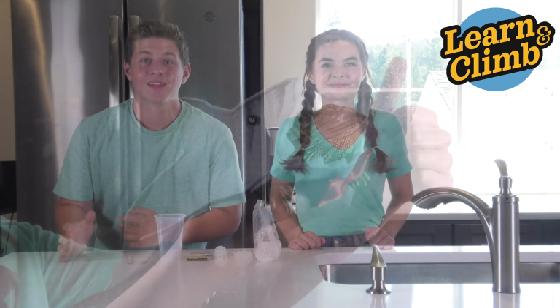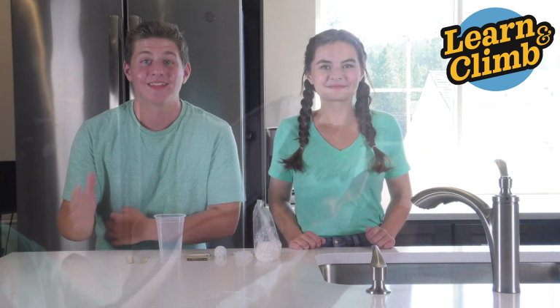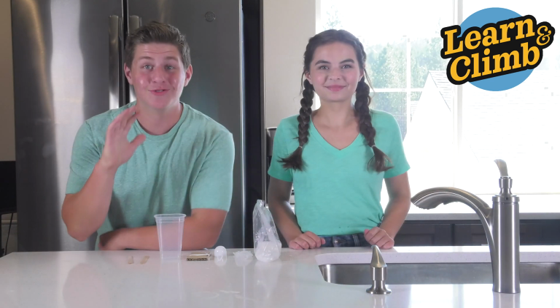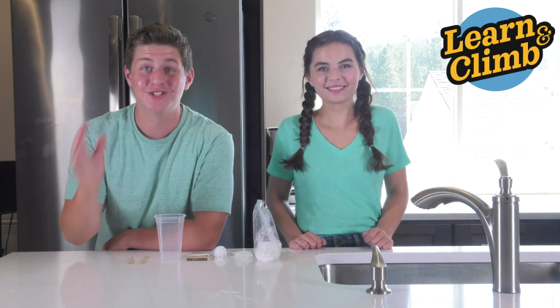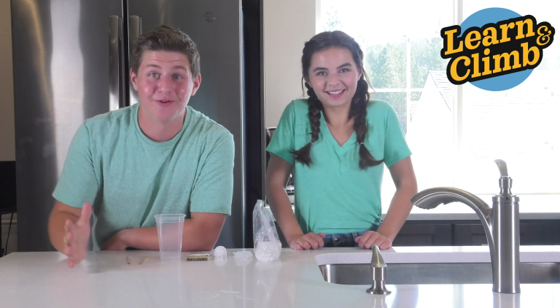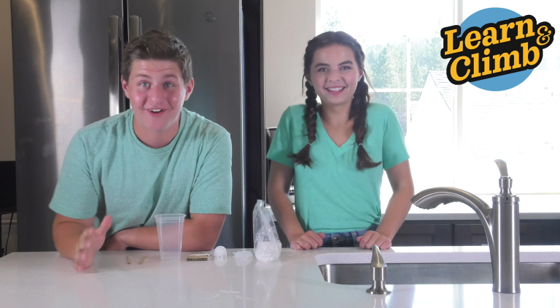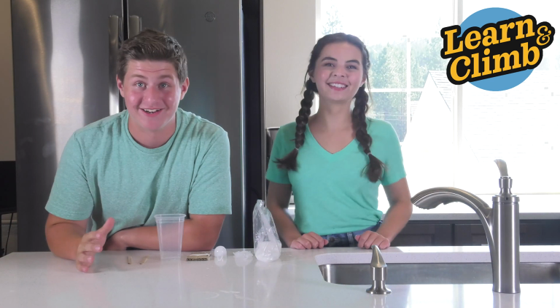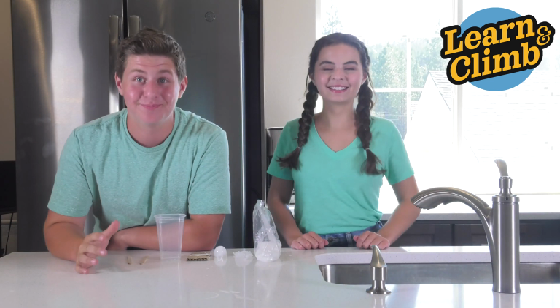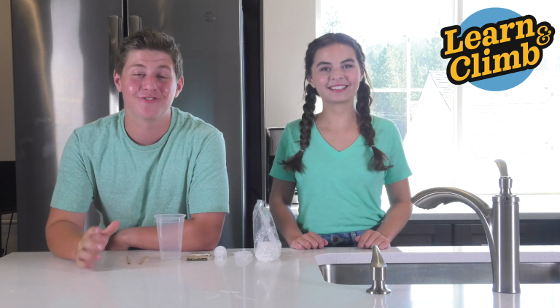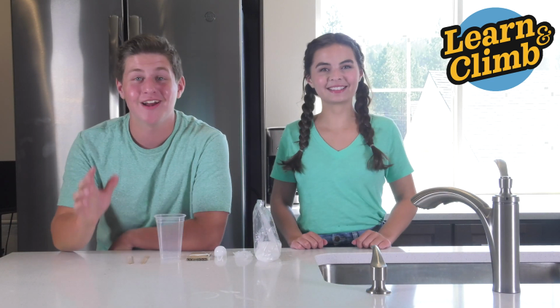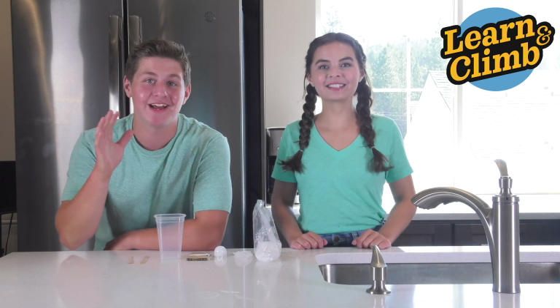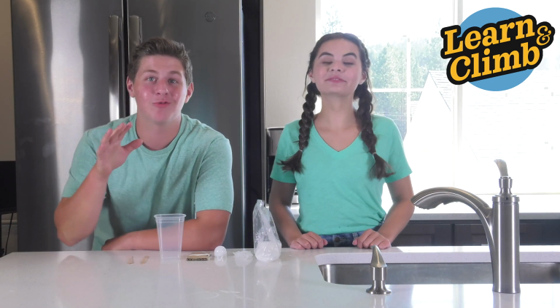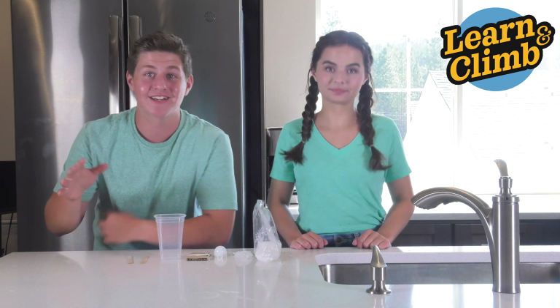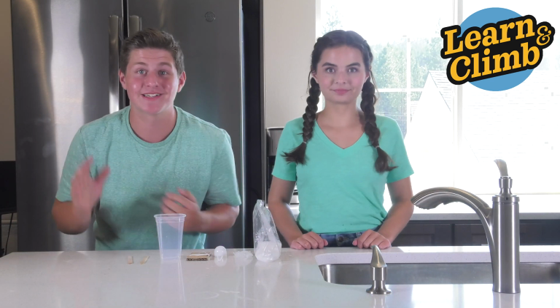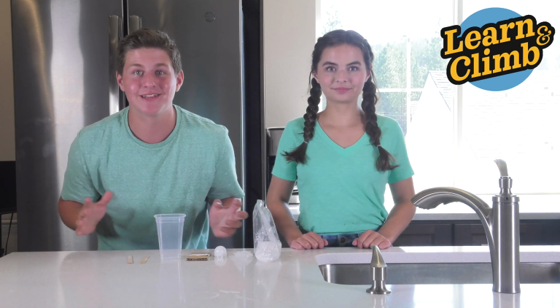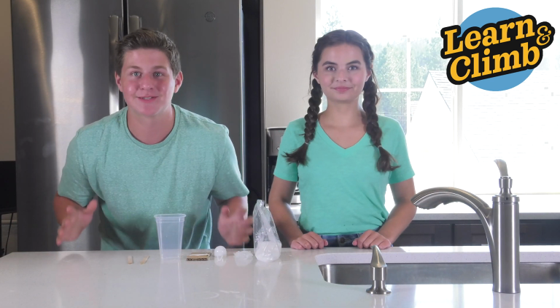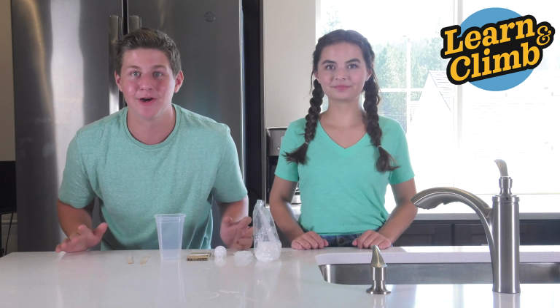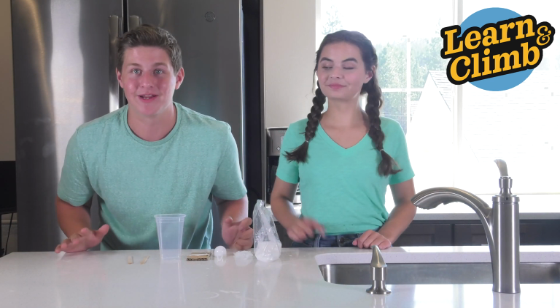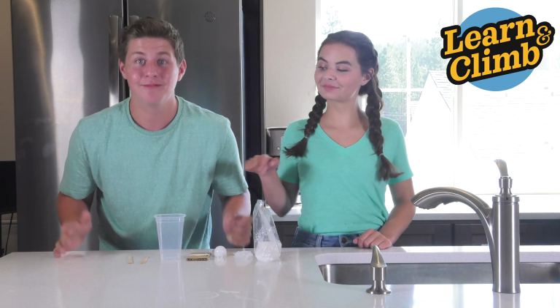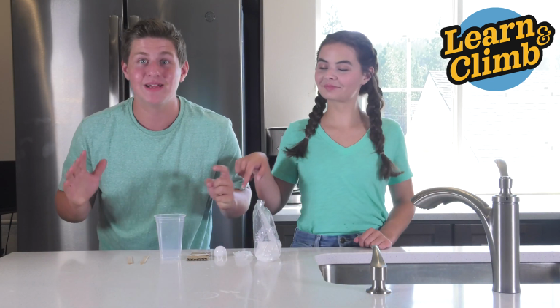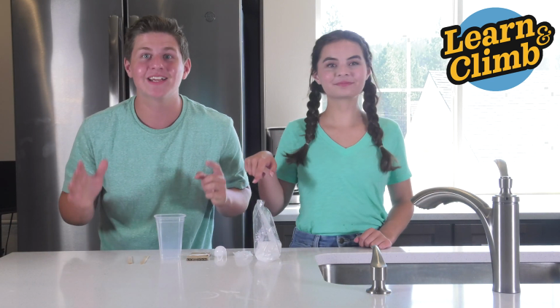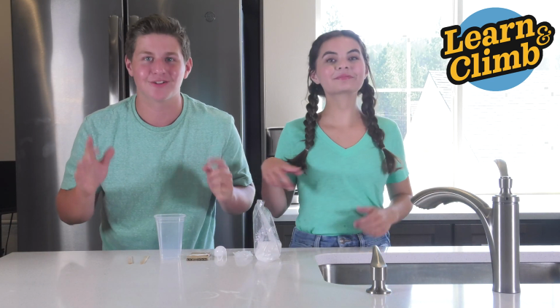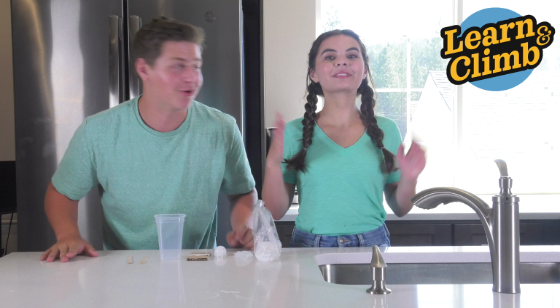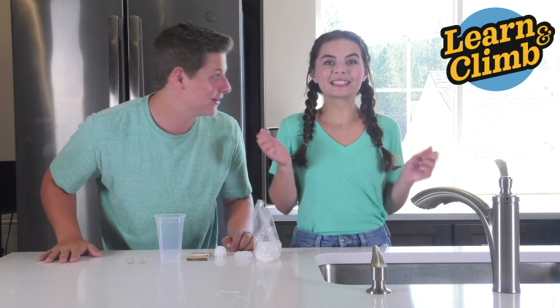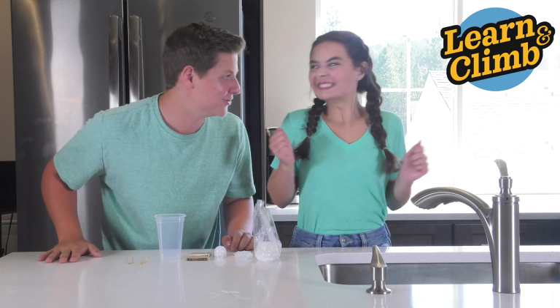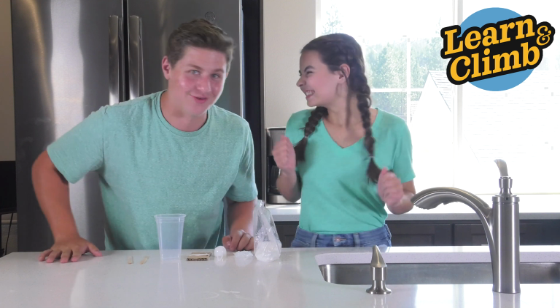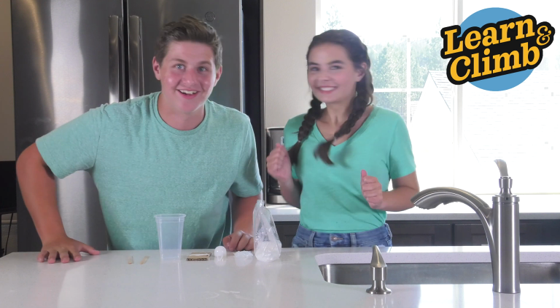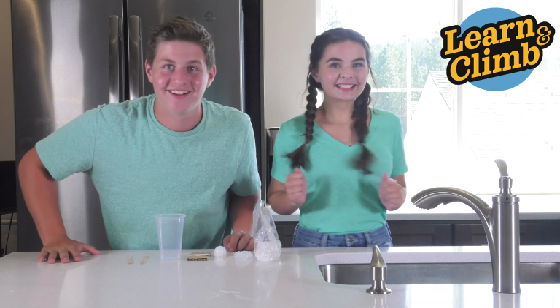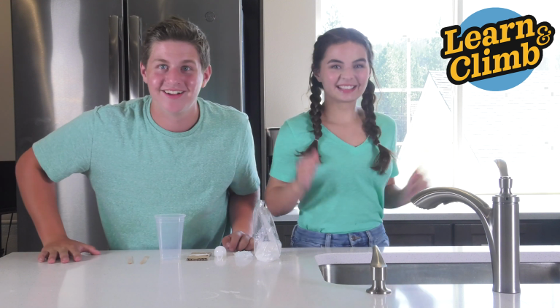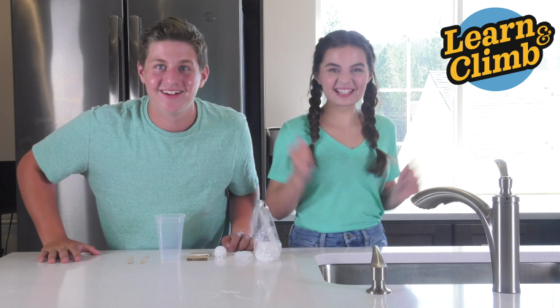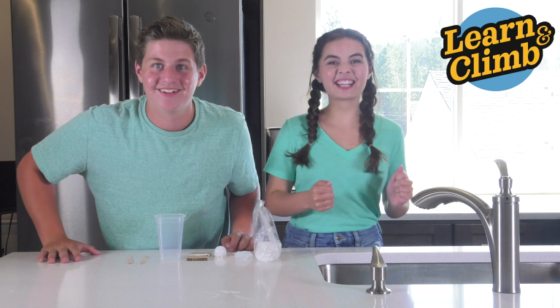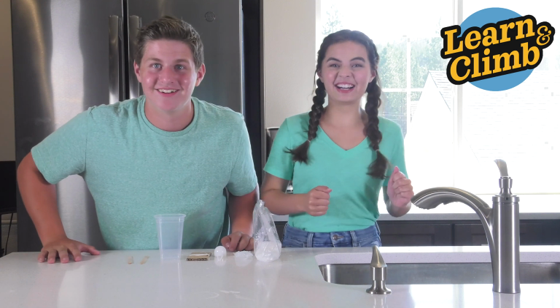That was super fun, but for right now we're going to stick to the experiment: making a glowing moon. Let's go!